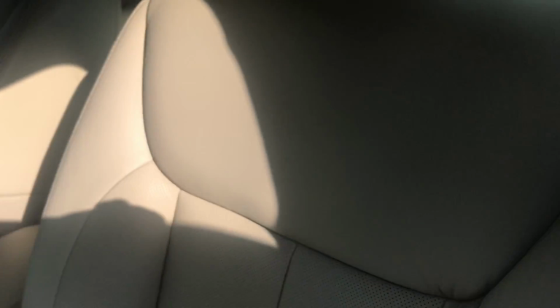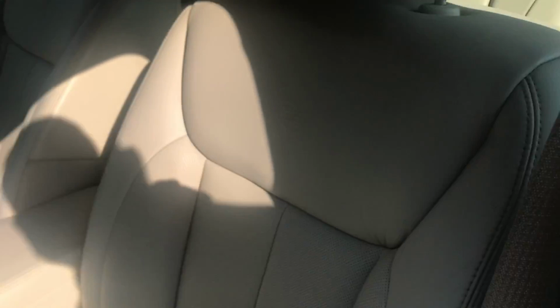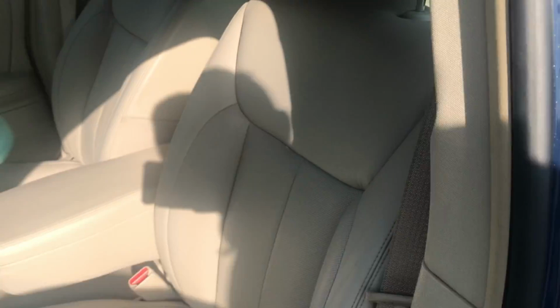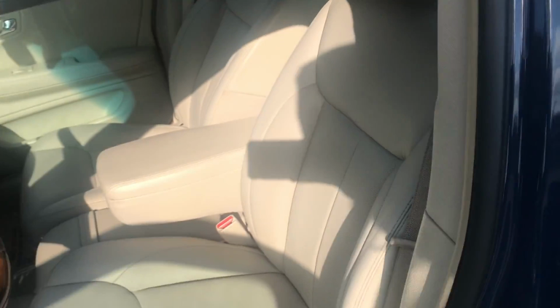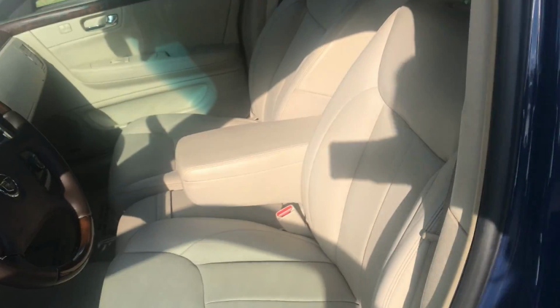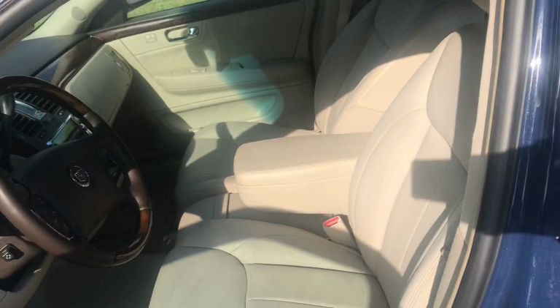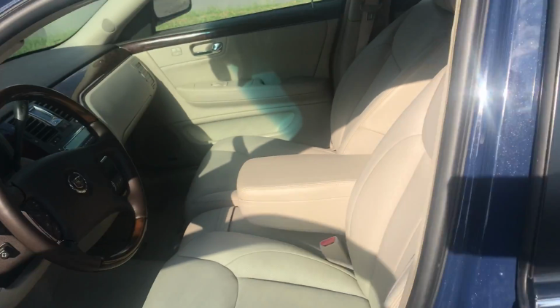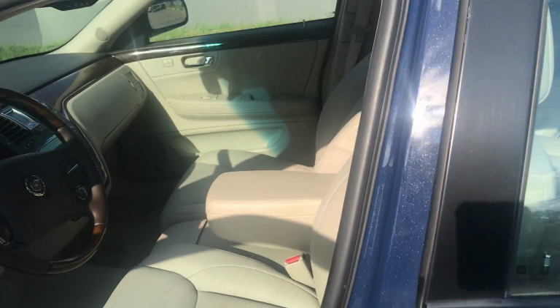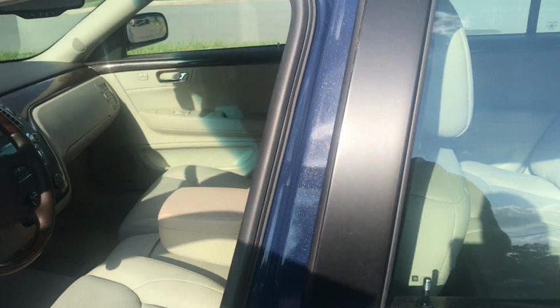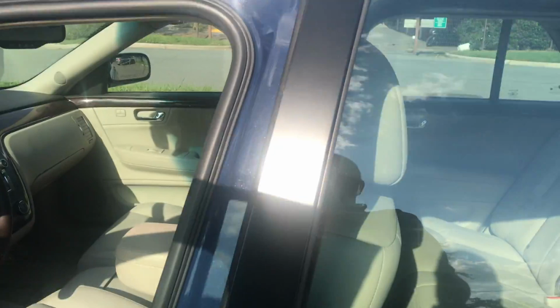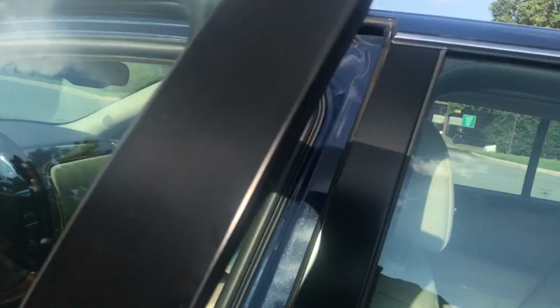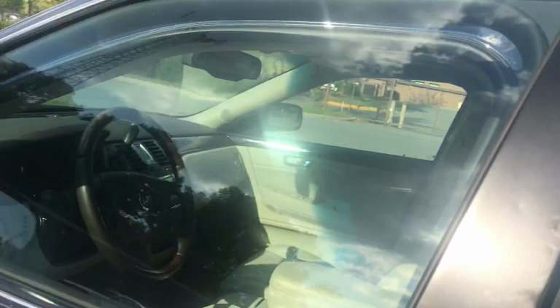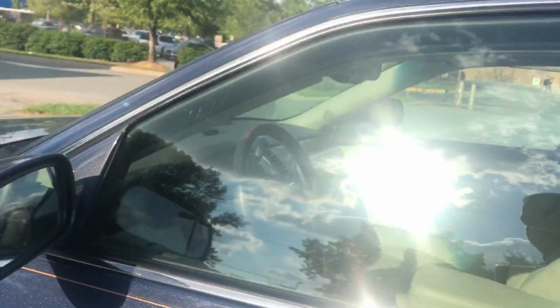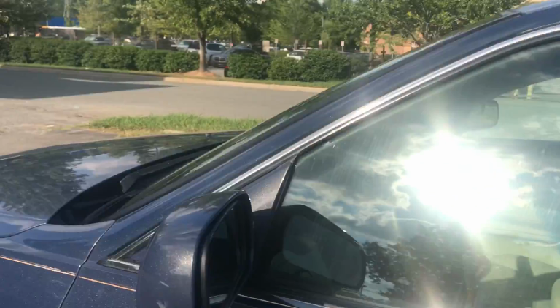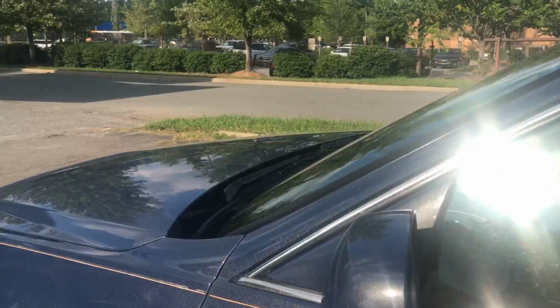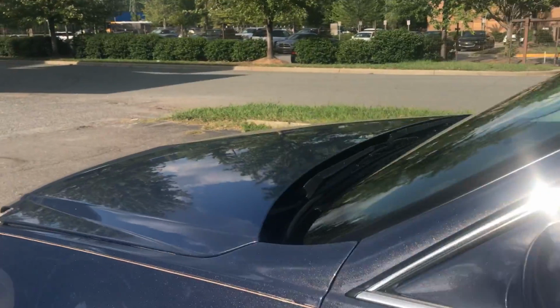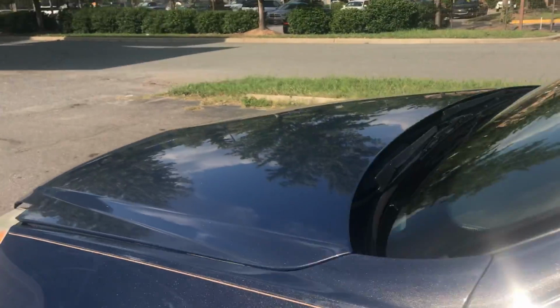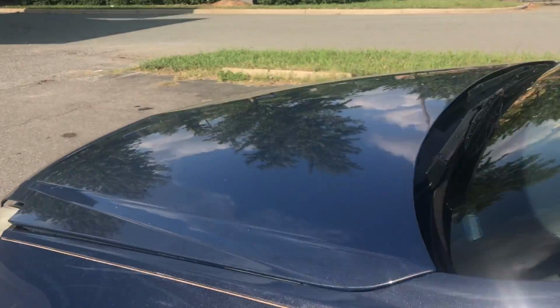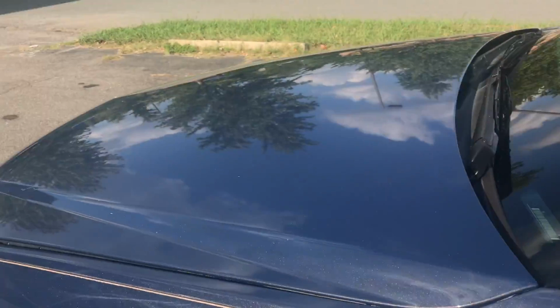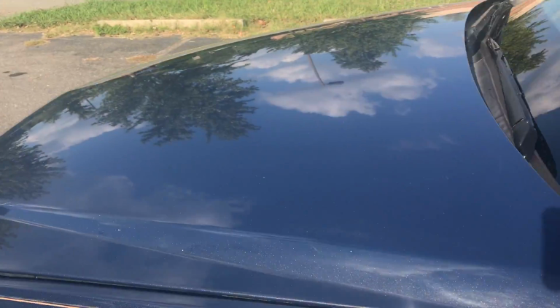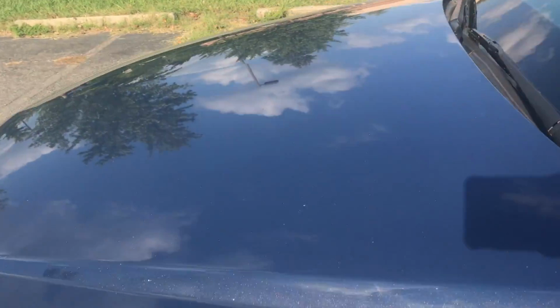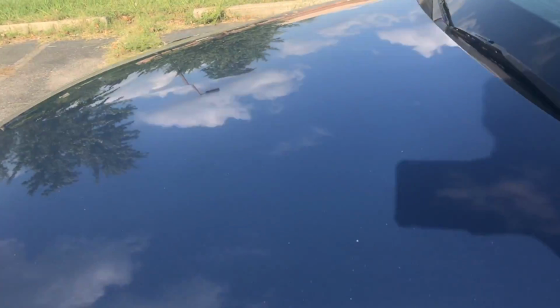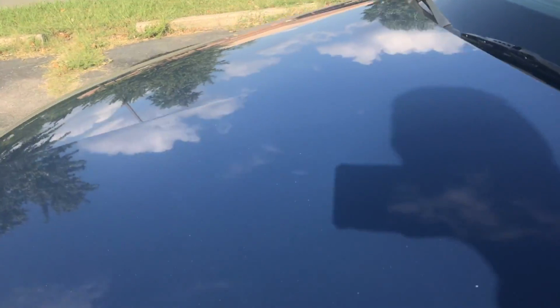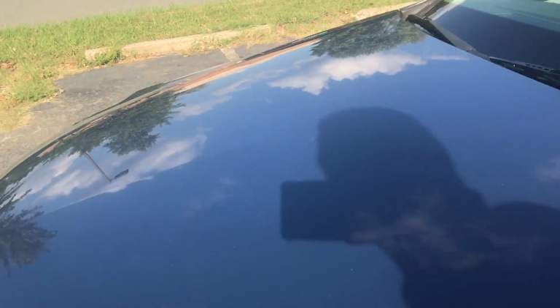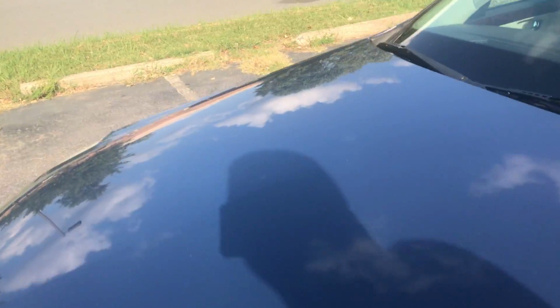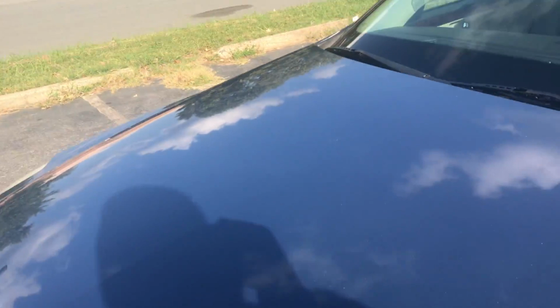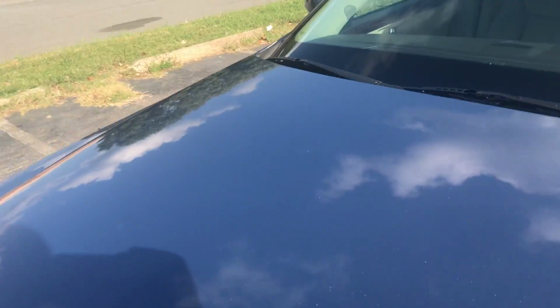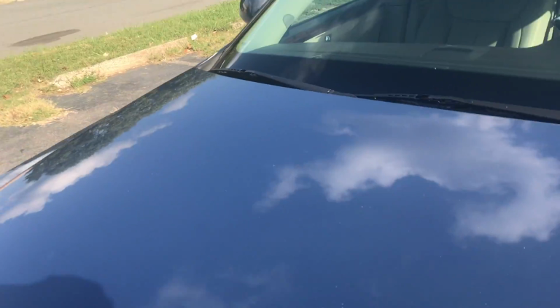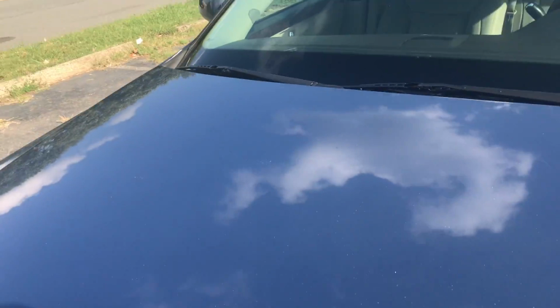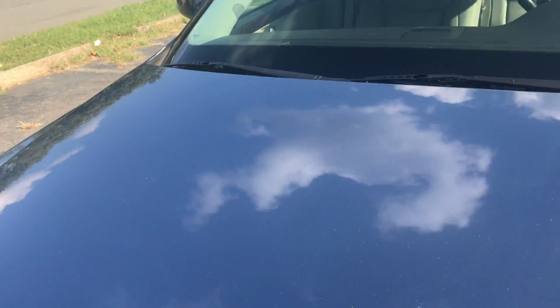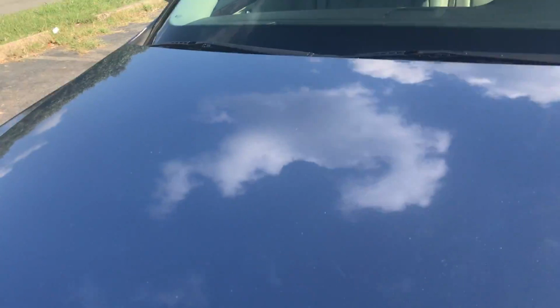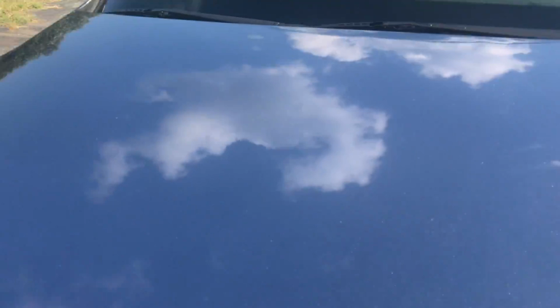Just an amazing vehicle, and this color is just so unique and rare.